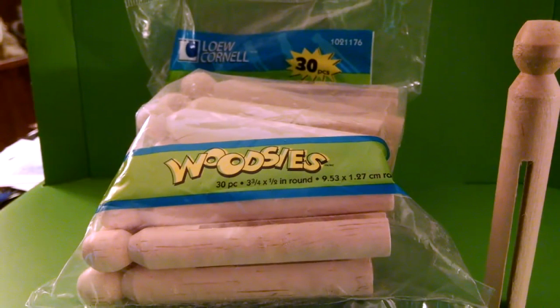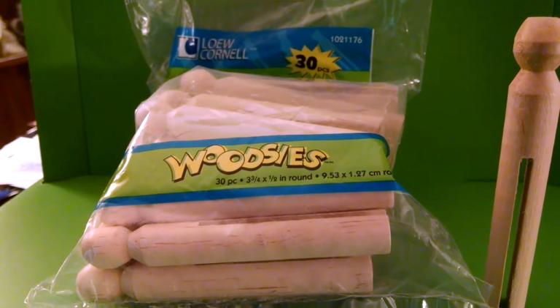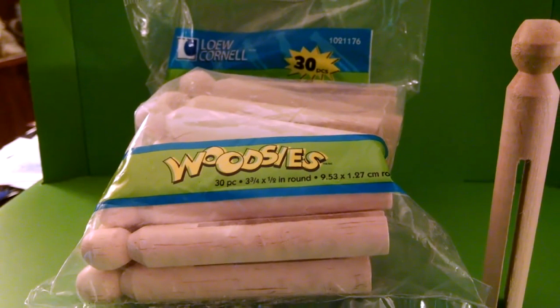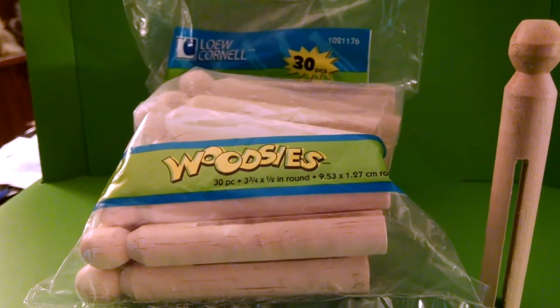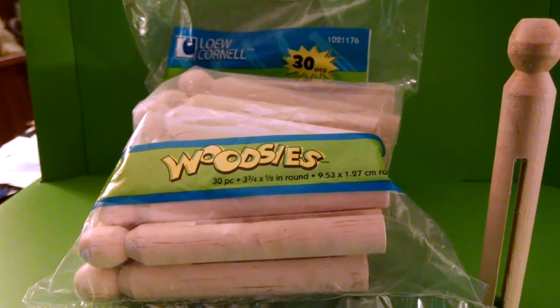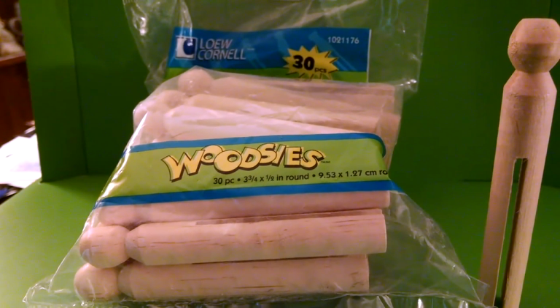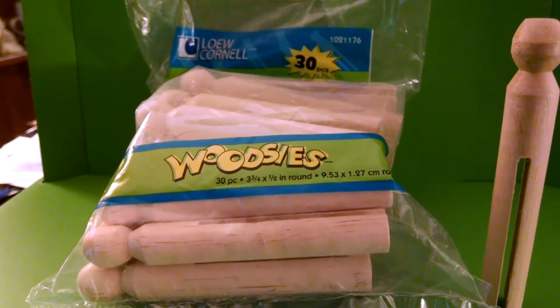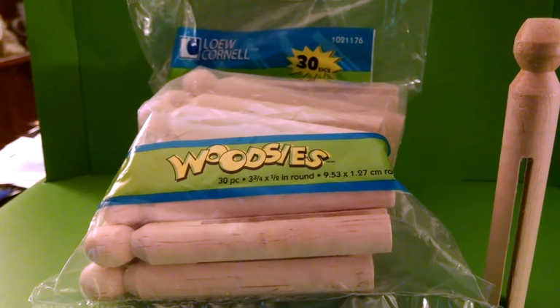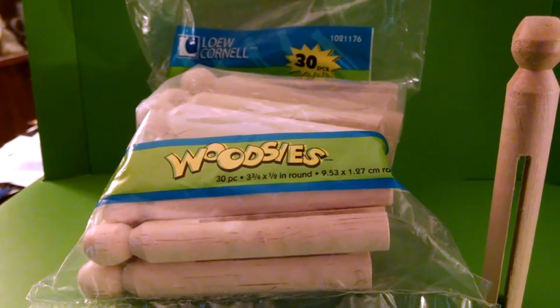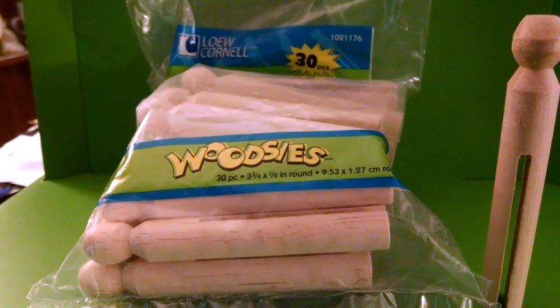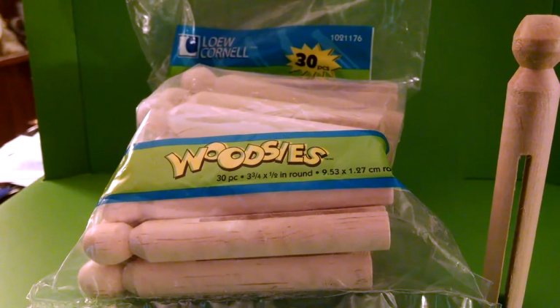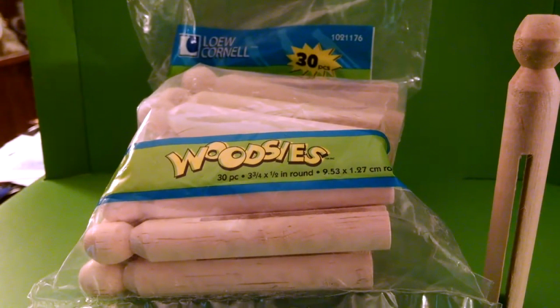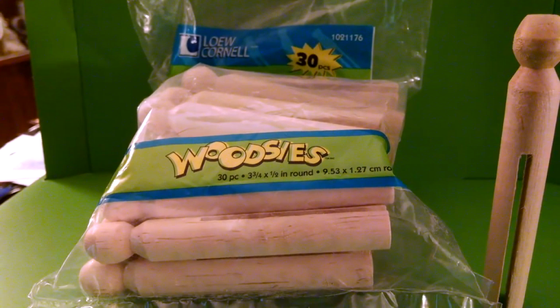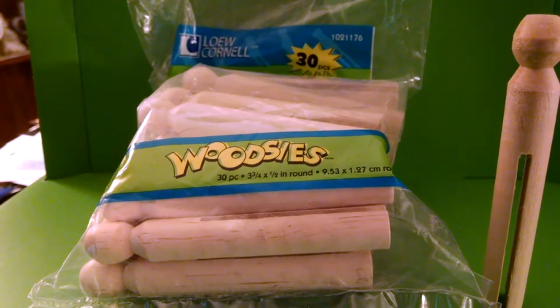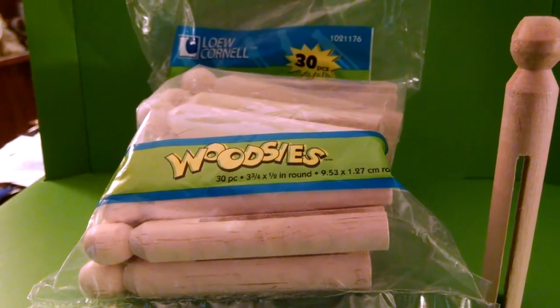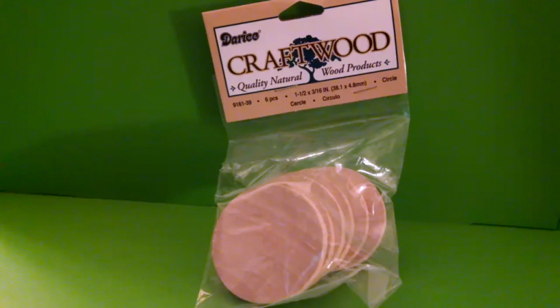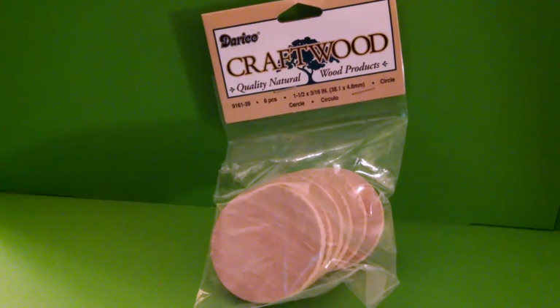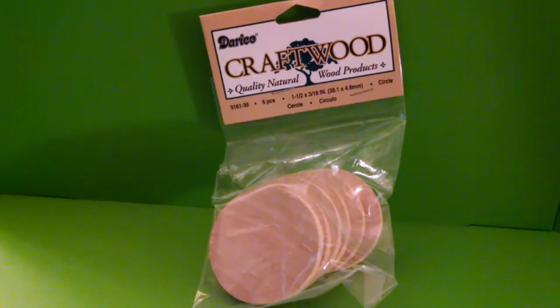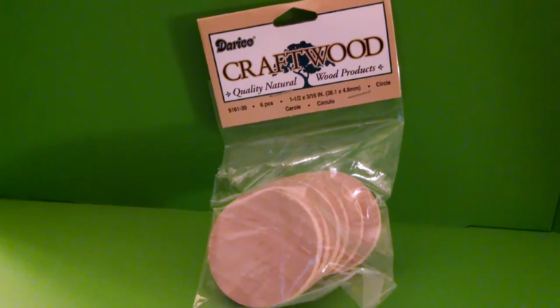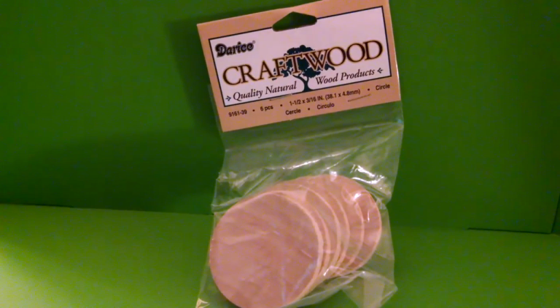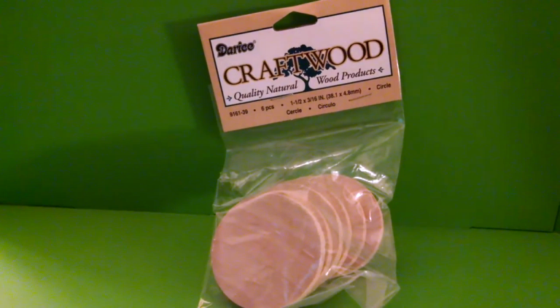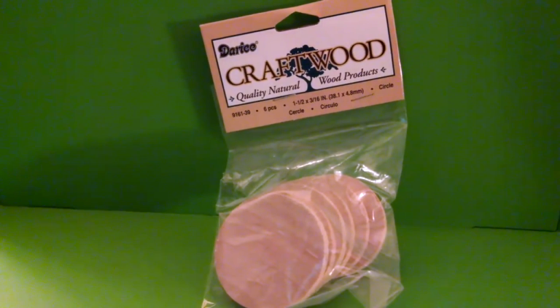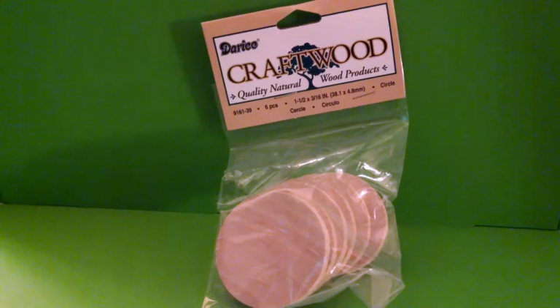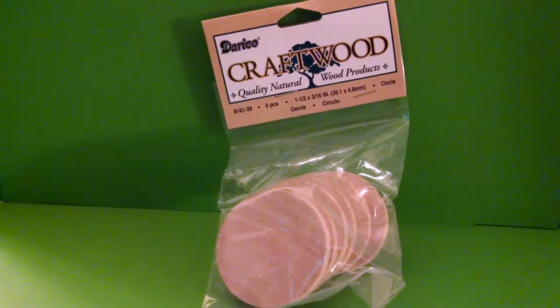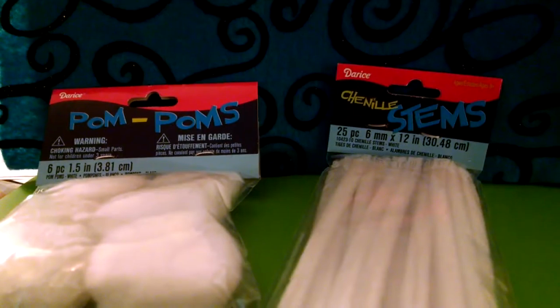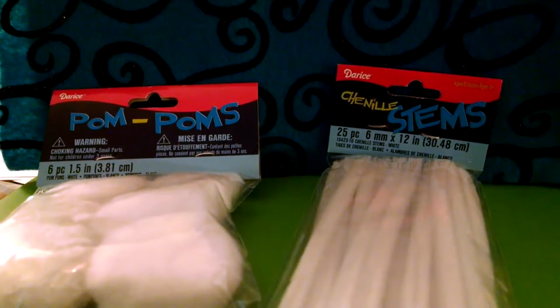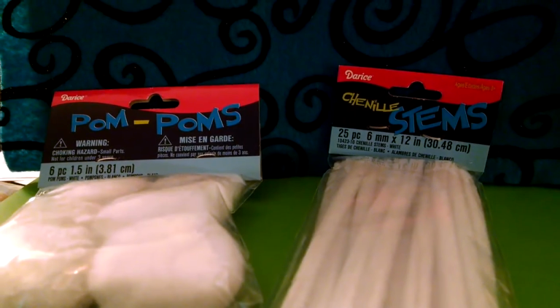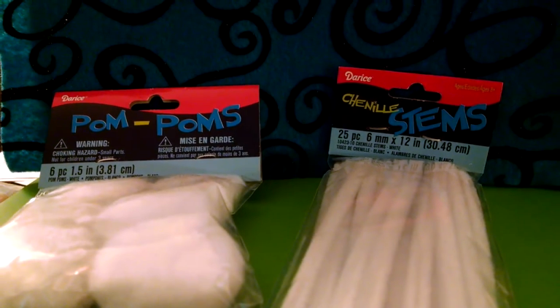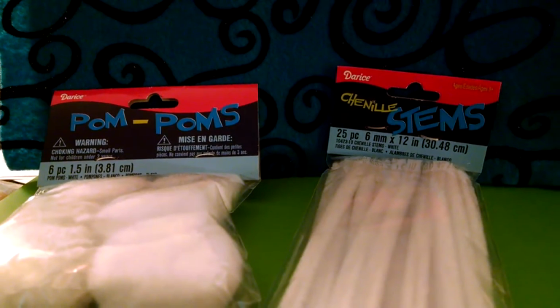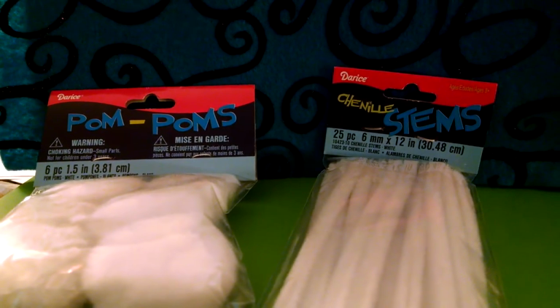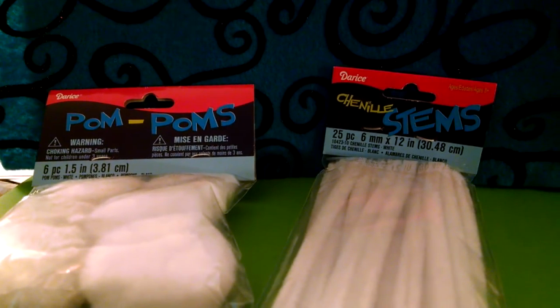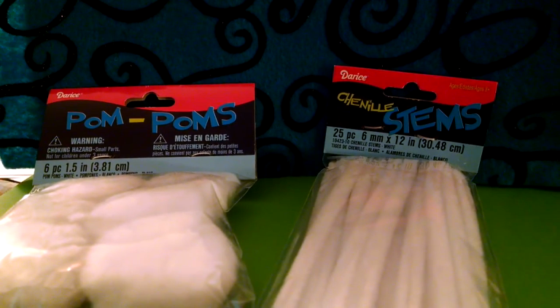You'll need a wooden clothespin with a rounded top, a flat wooden base, and pipe cleaners for the arms.